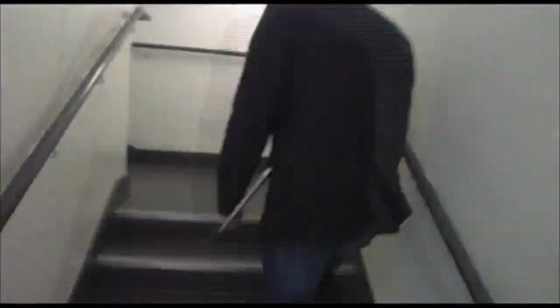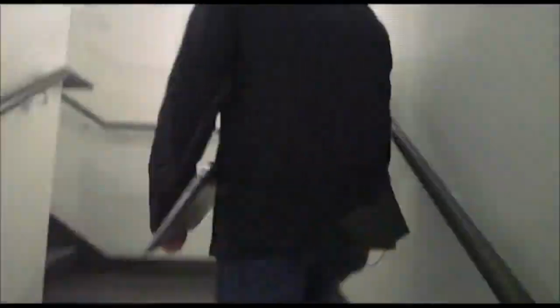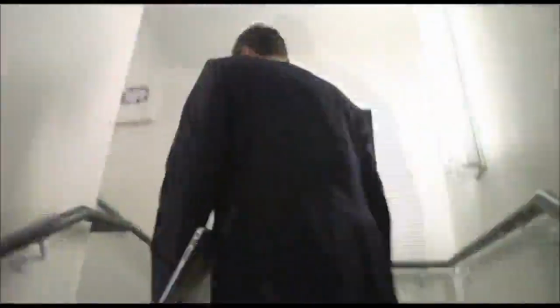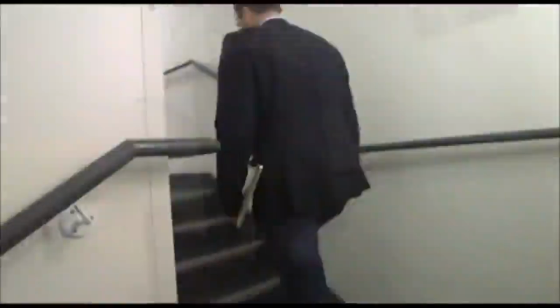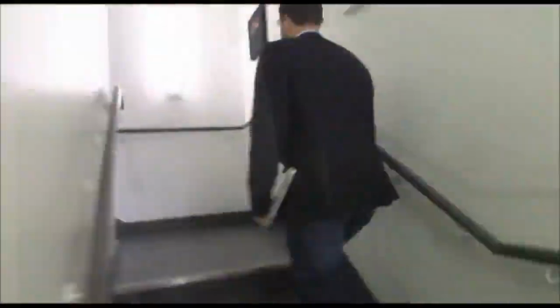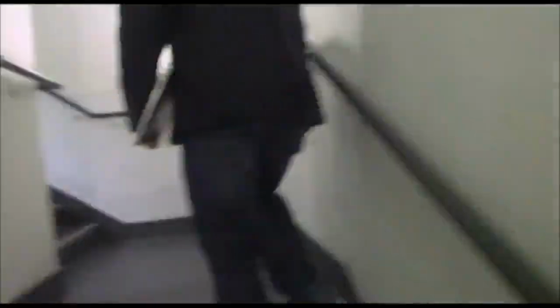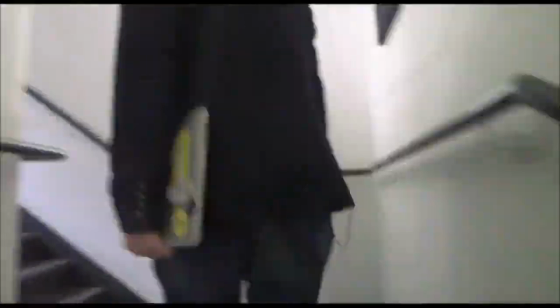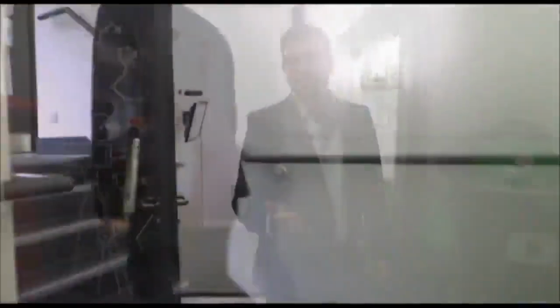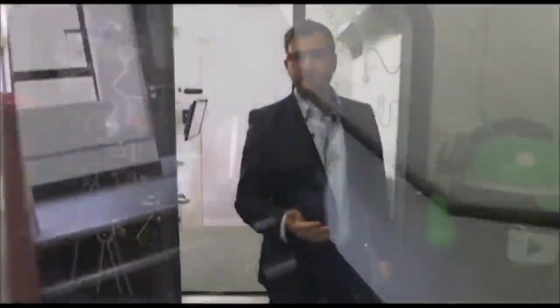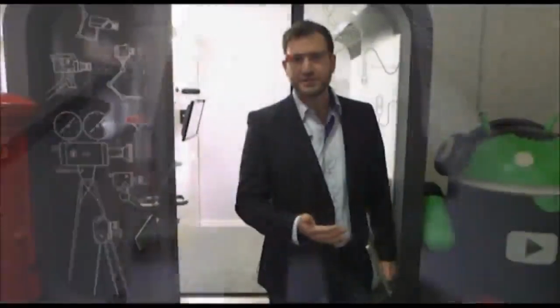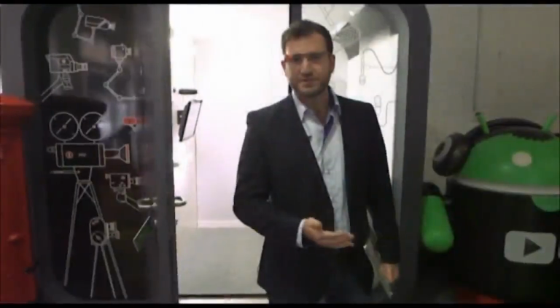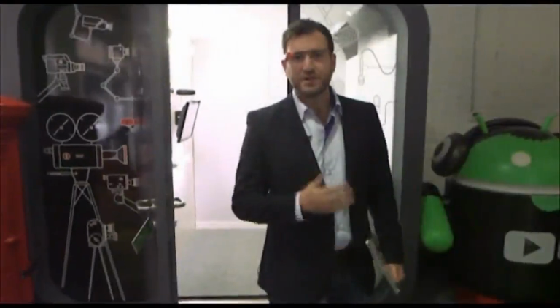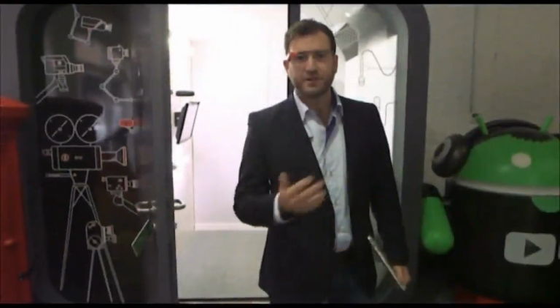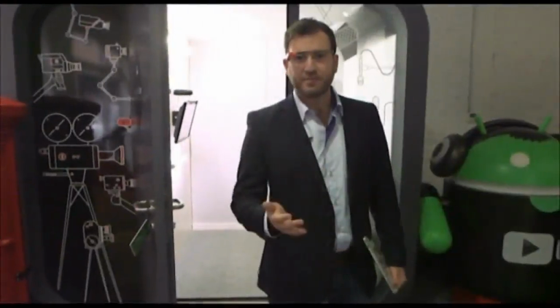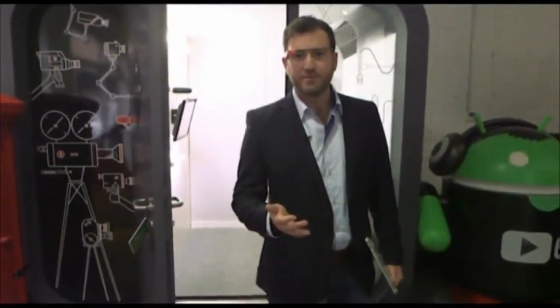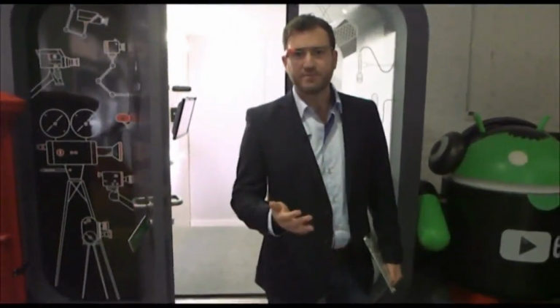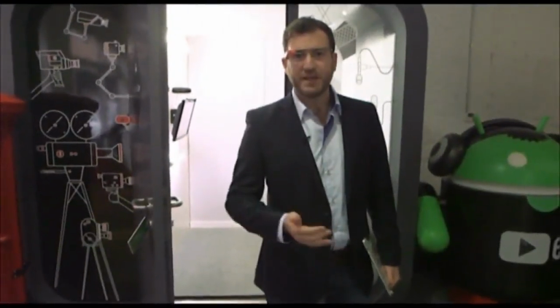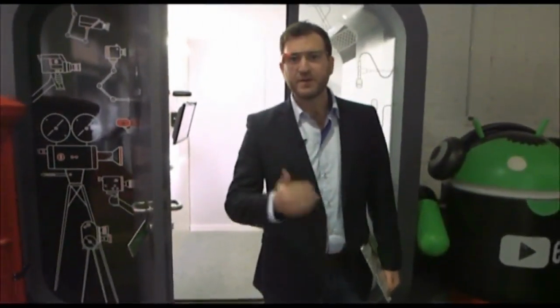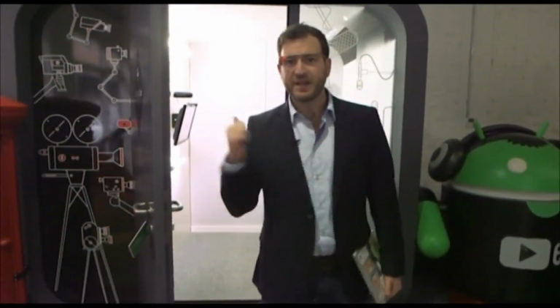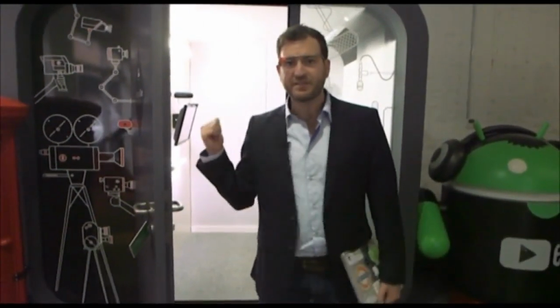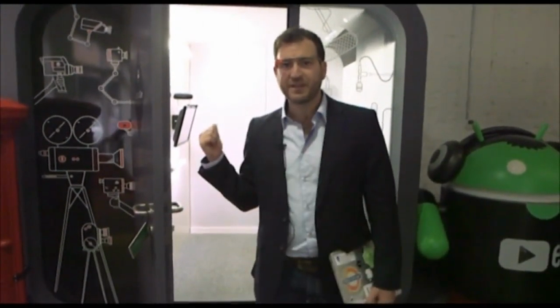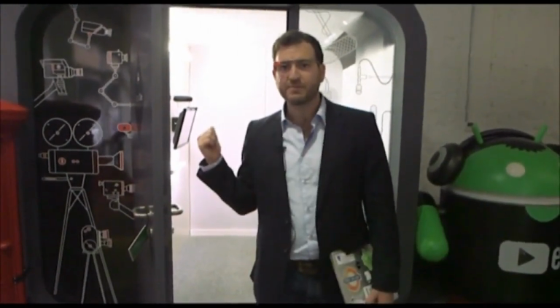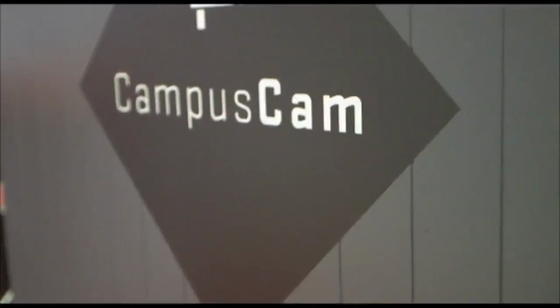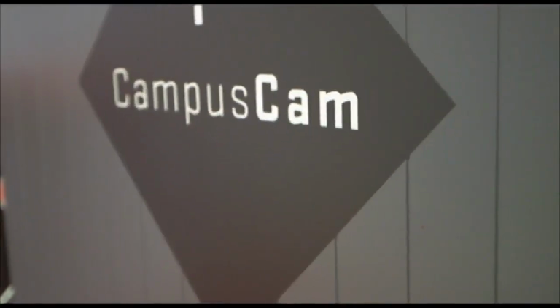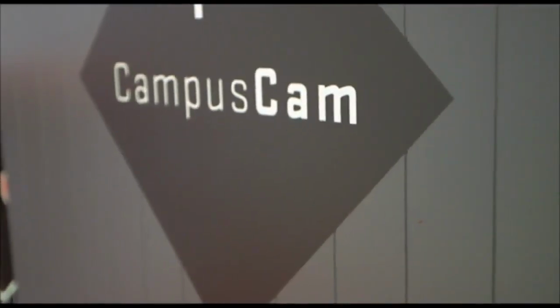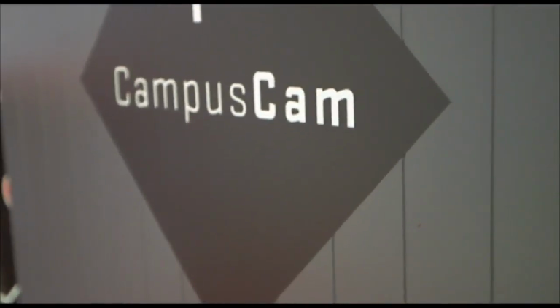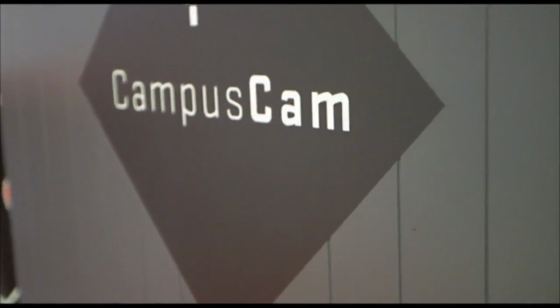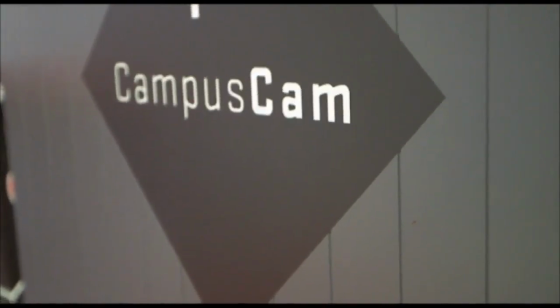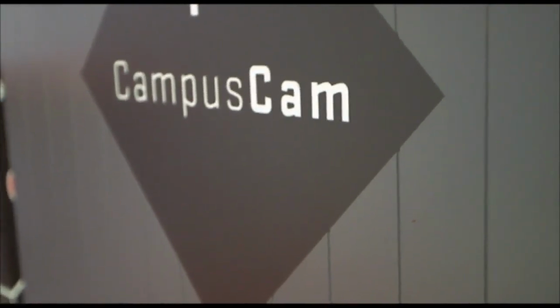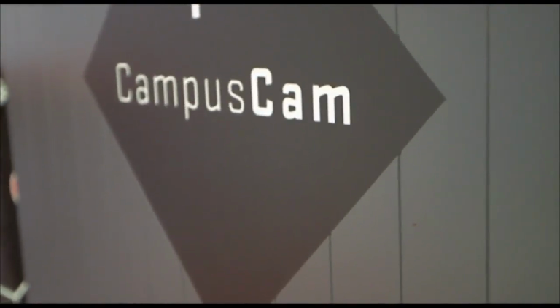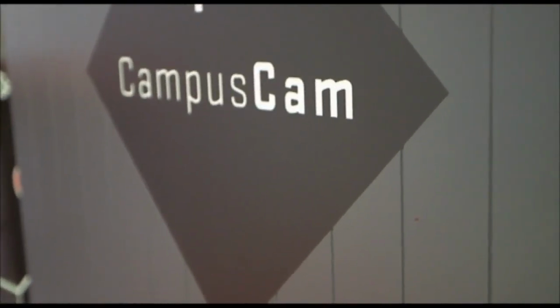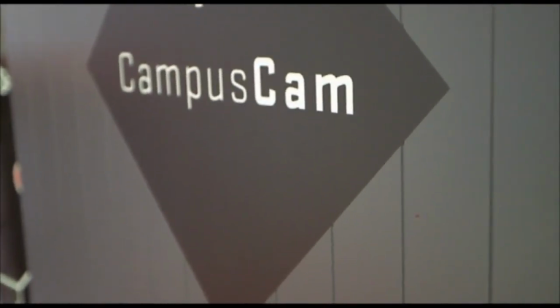Visiting Campus and want to work on your pitch? Not a problem. Anyone can enter the Campus camp booth and record a 60-second pitch.